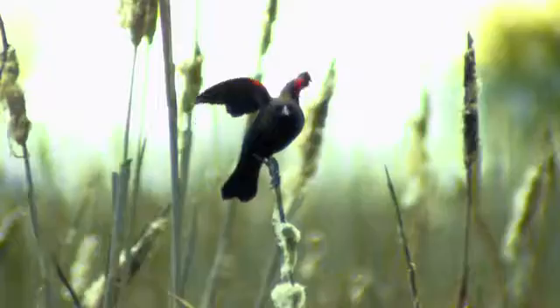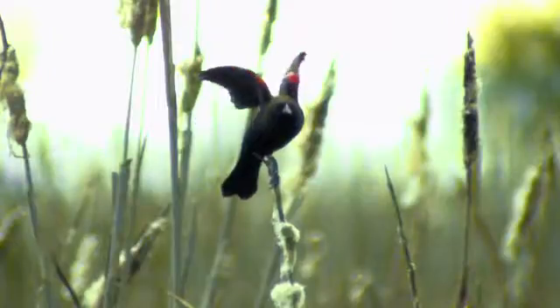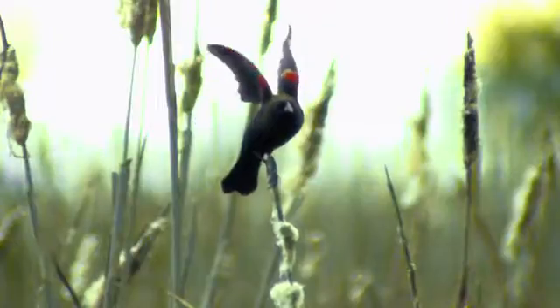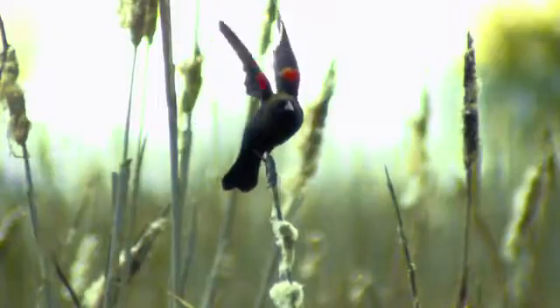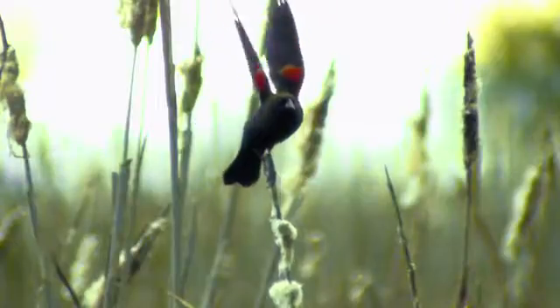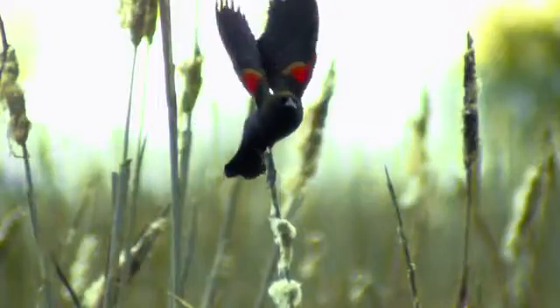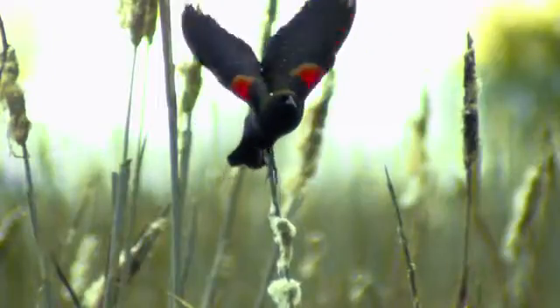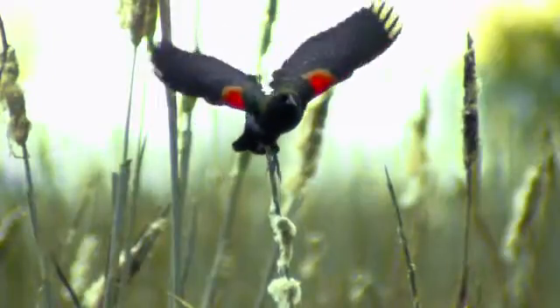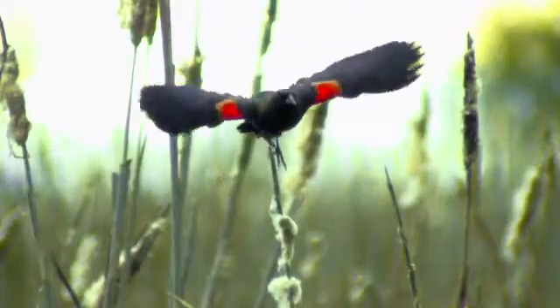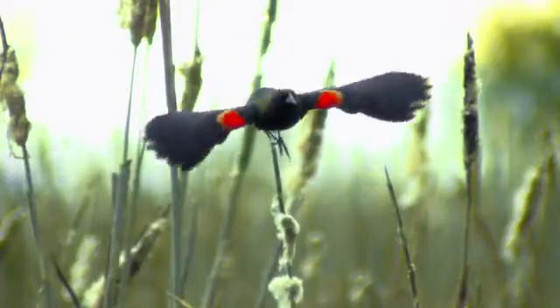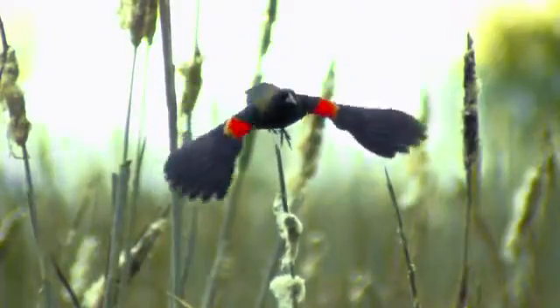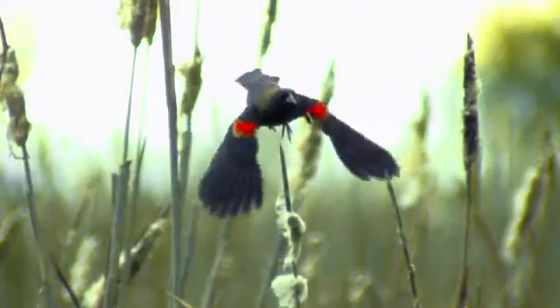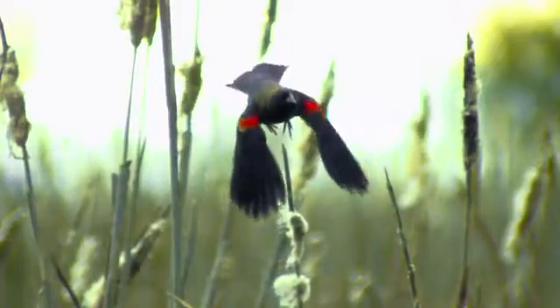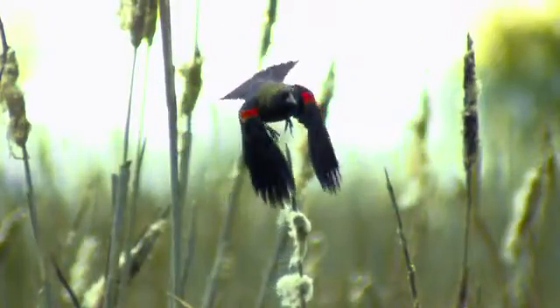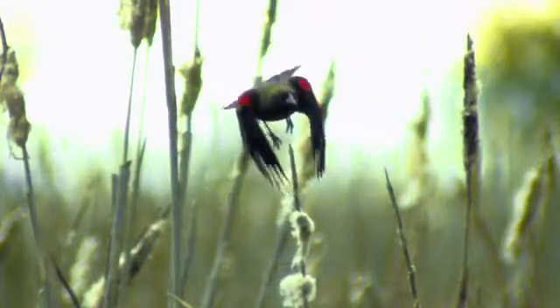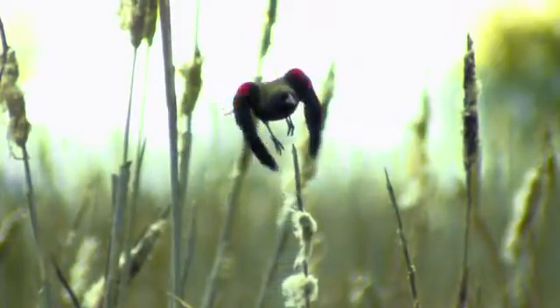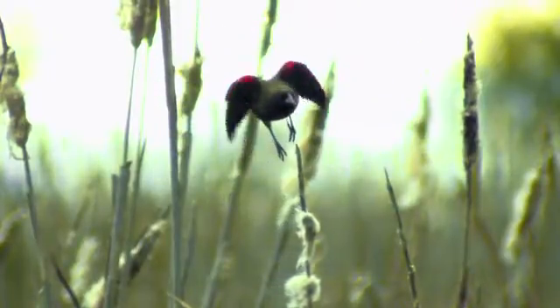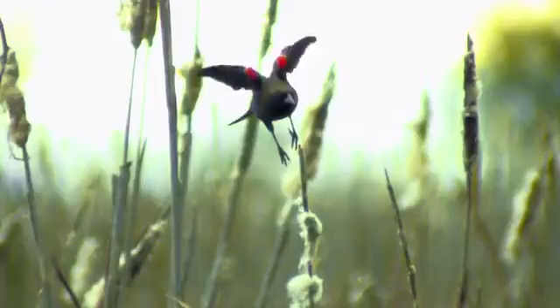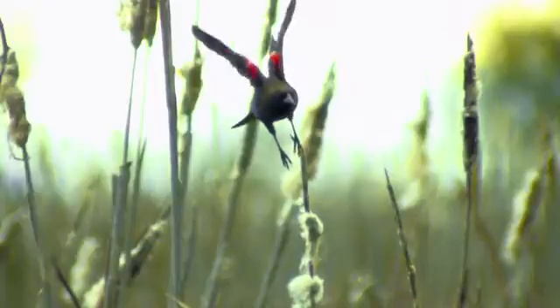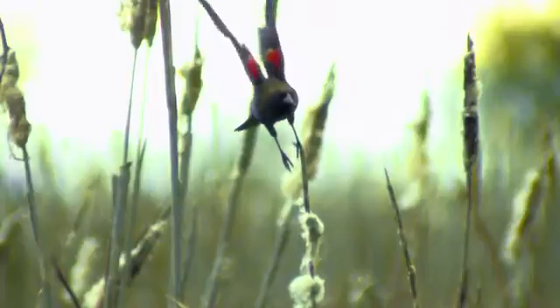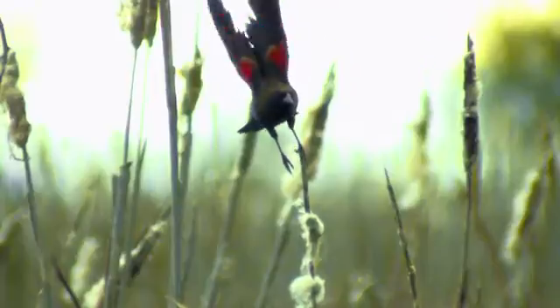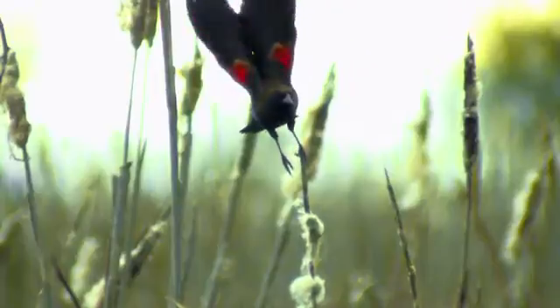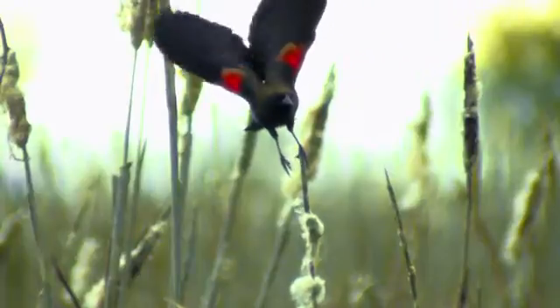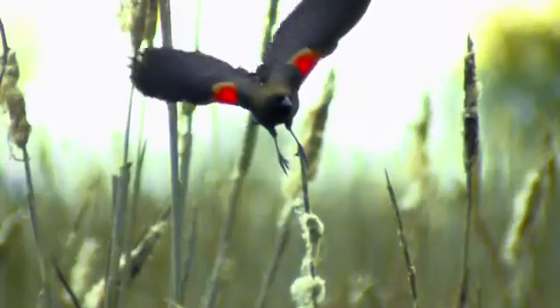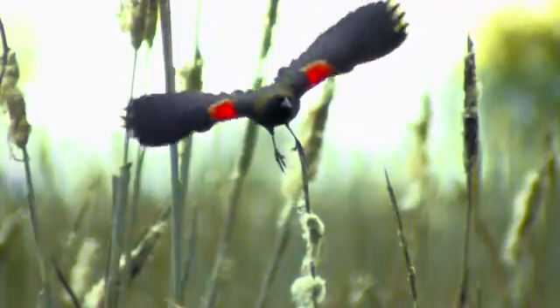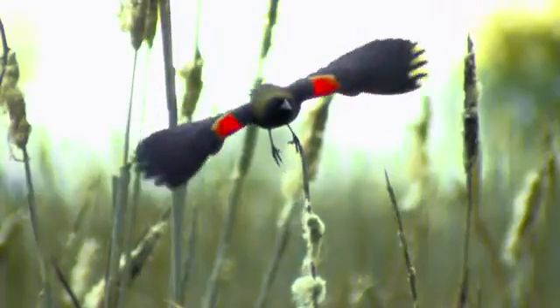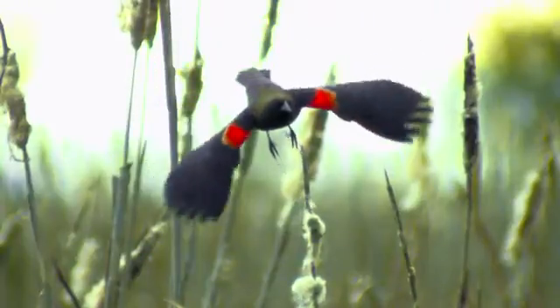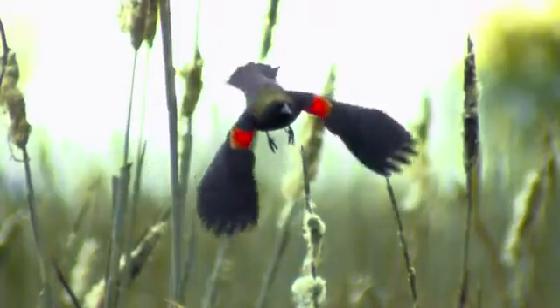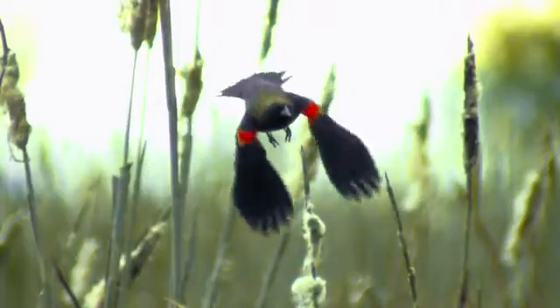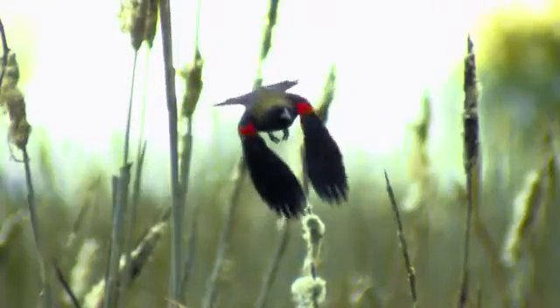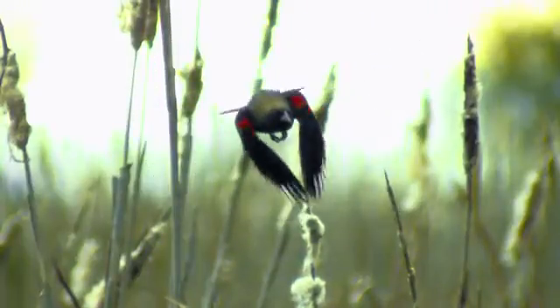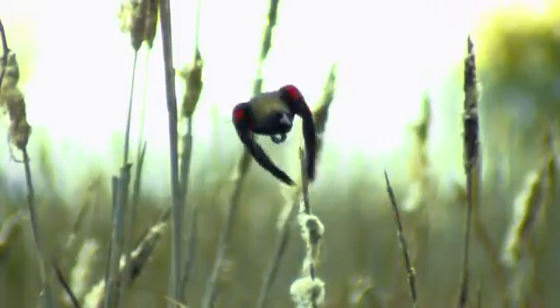The camera also features a global shutter CMOS sensor, capturing these beautiful shots taken out in the wilderness.